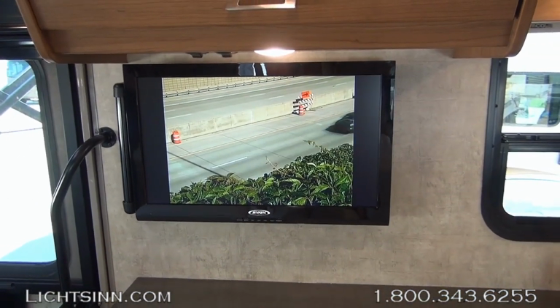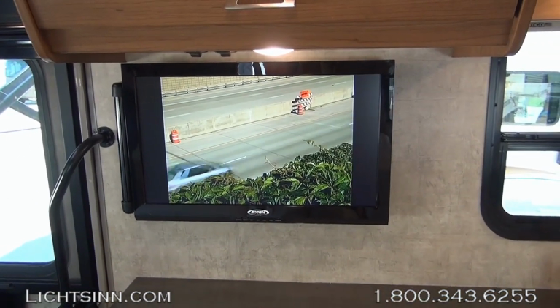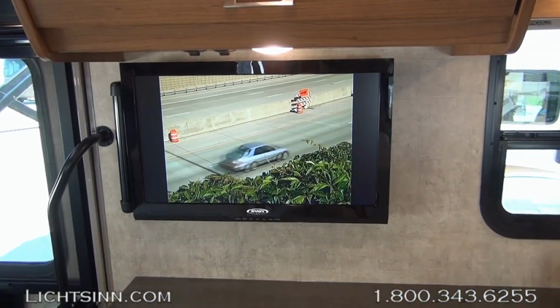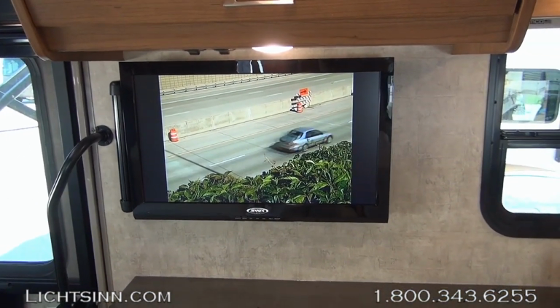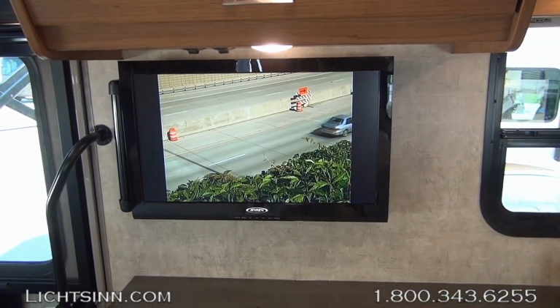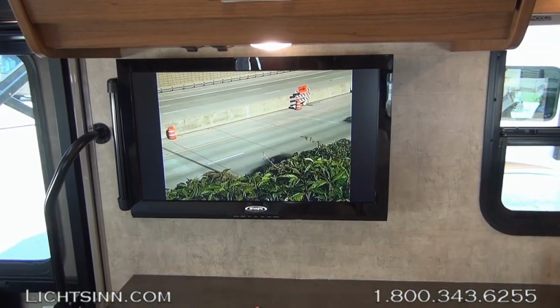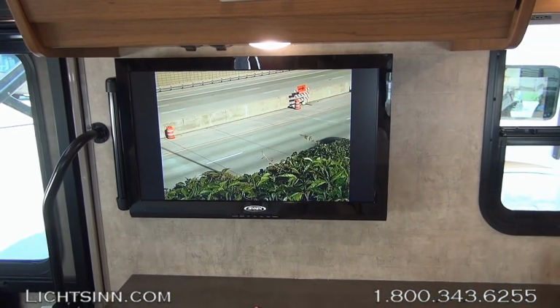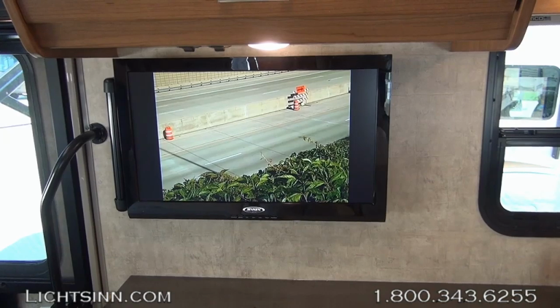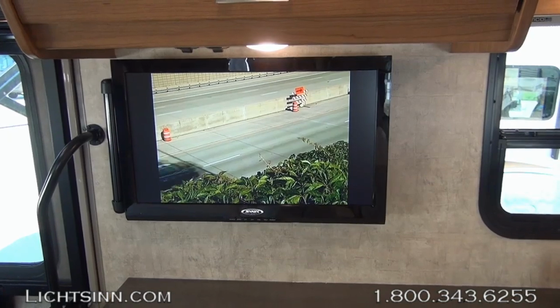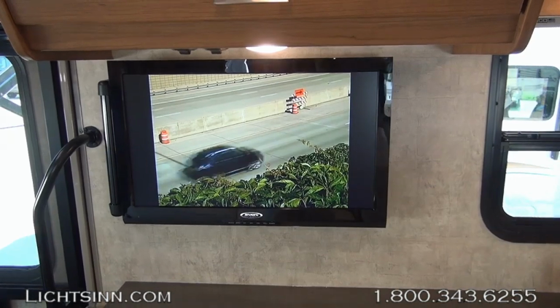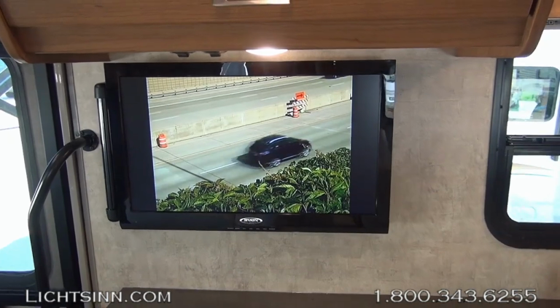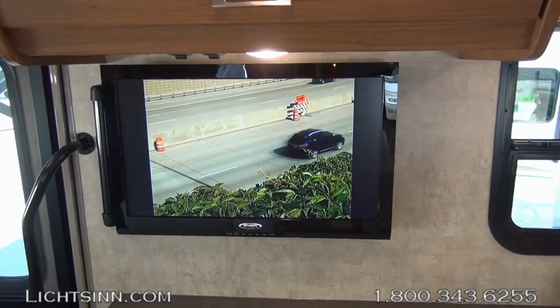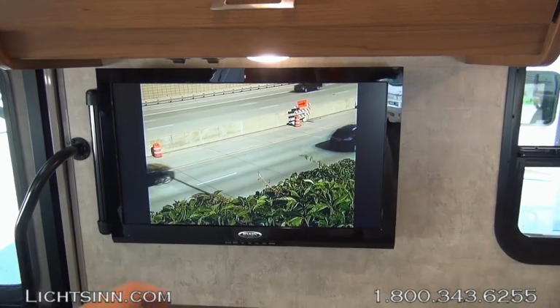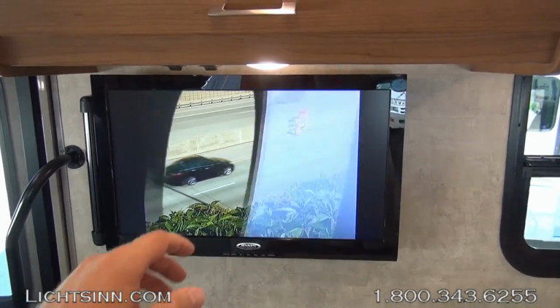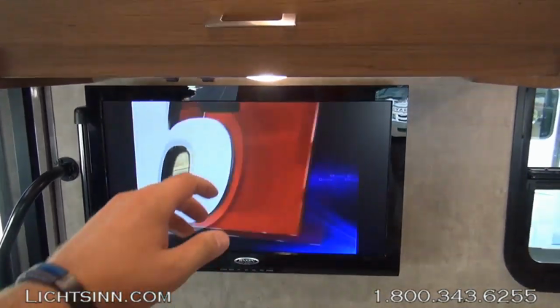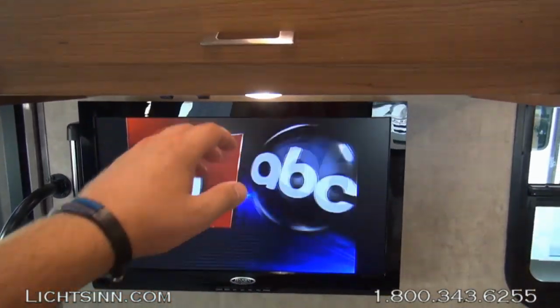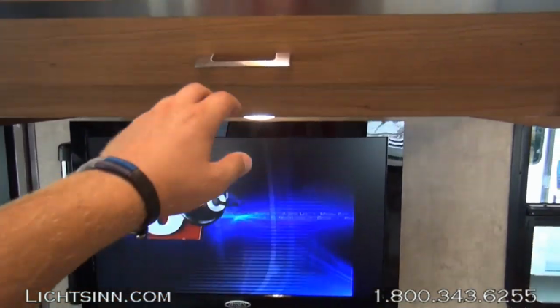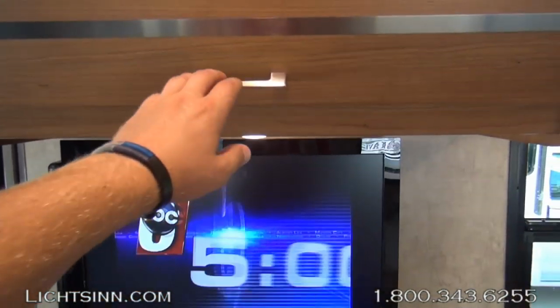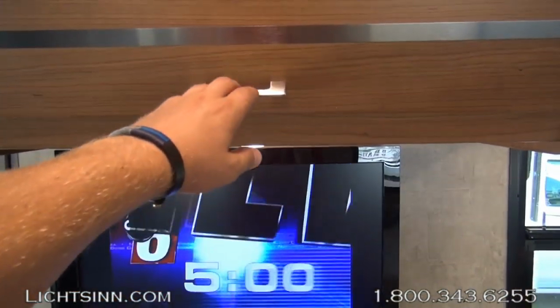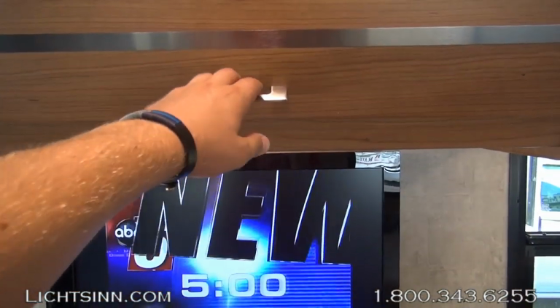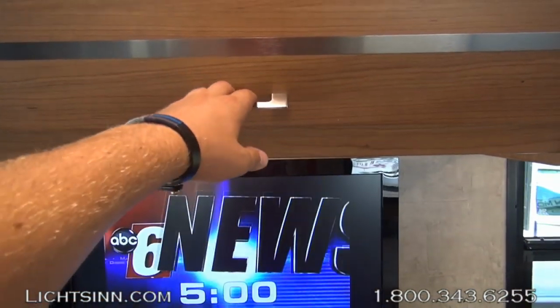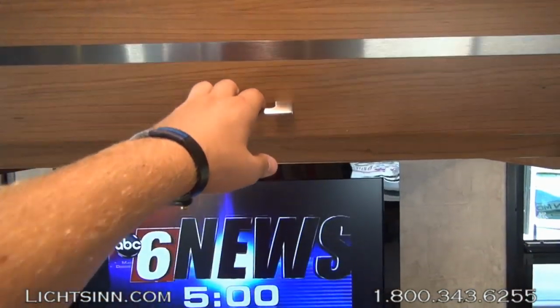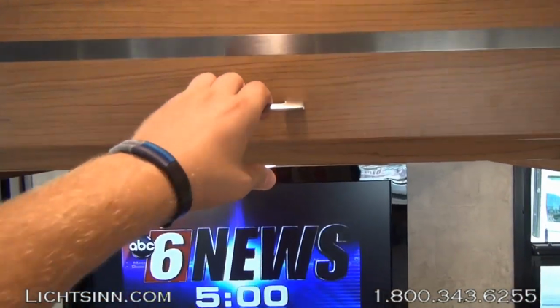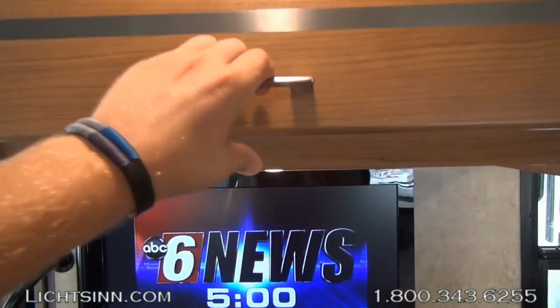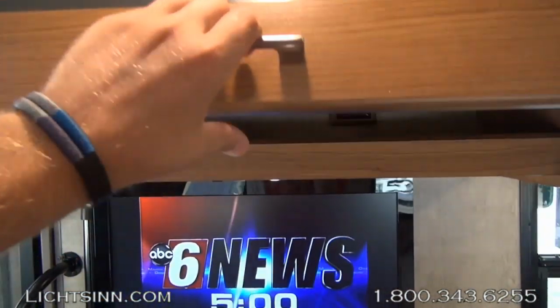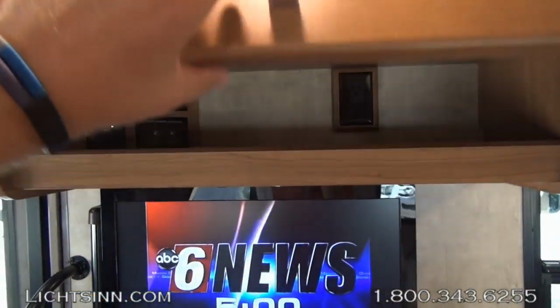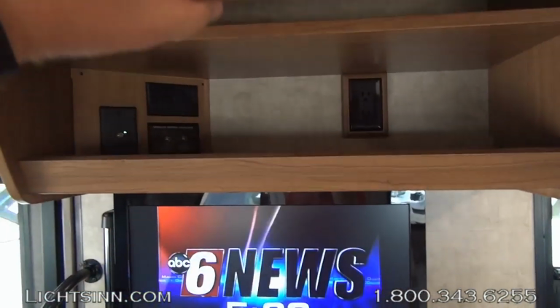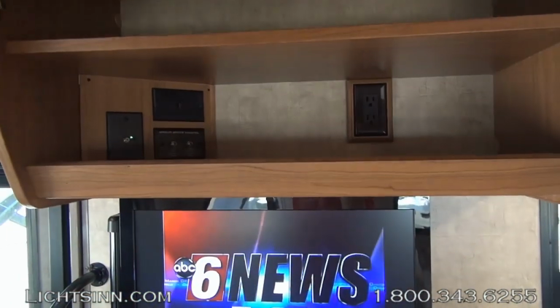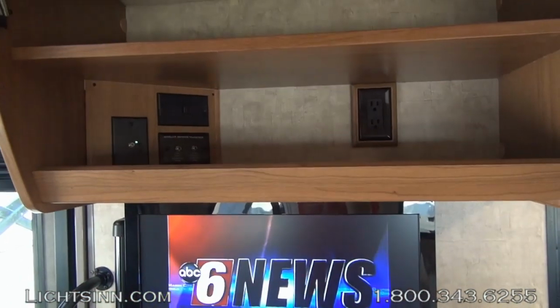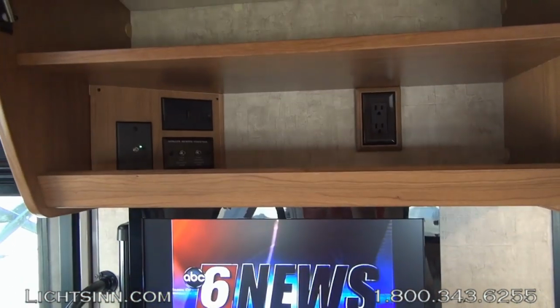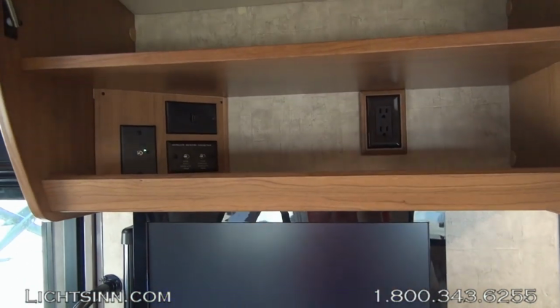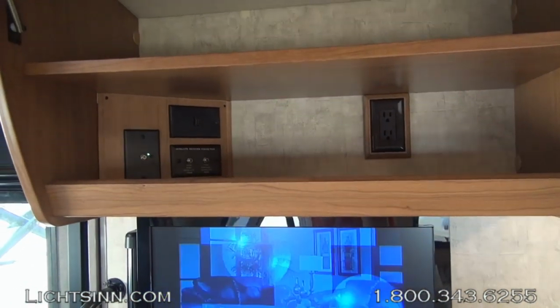Check out our Satellite RV 101 video on Litson.com in our video library.